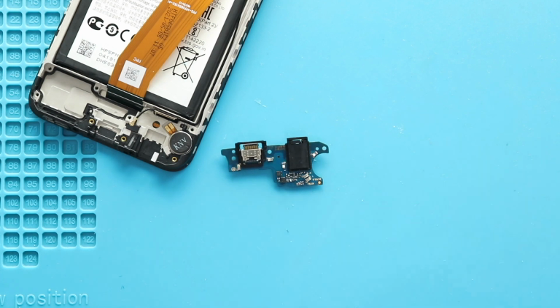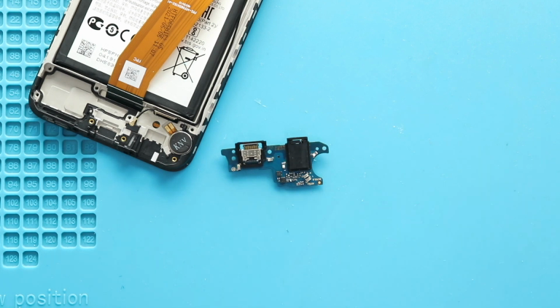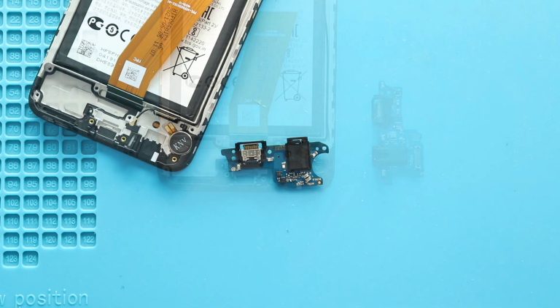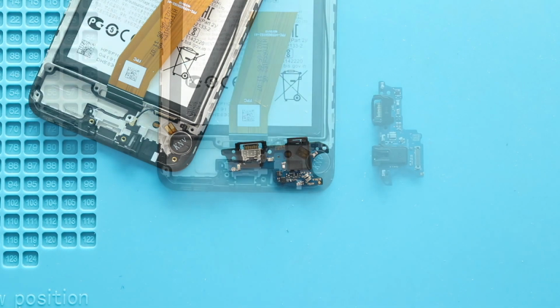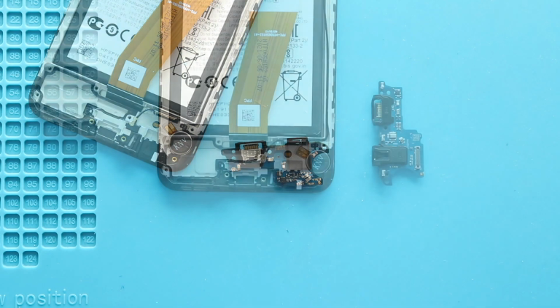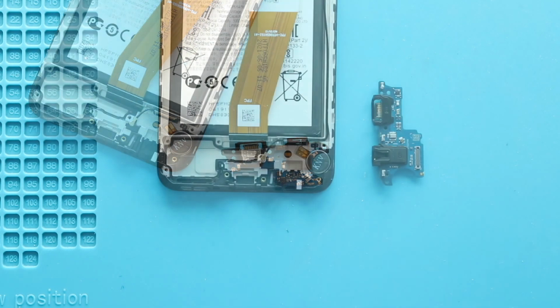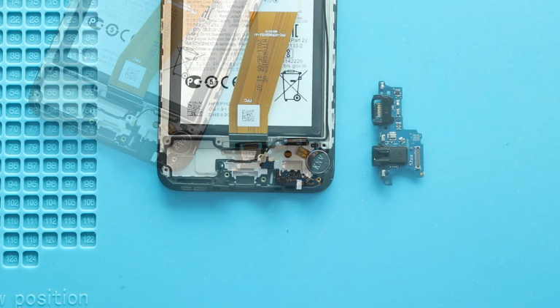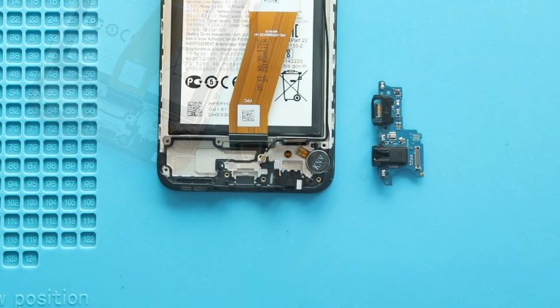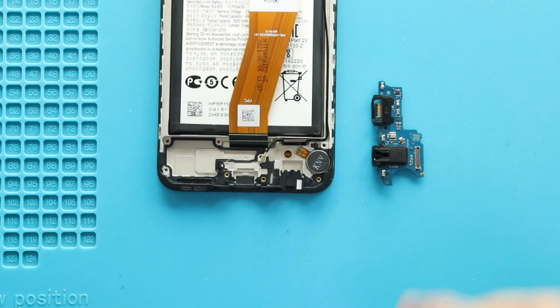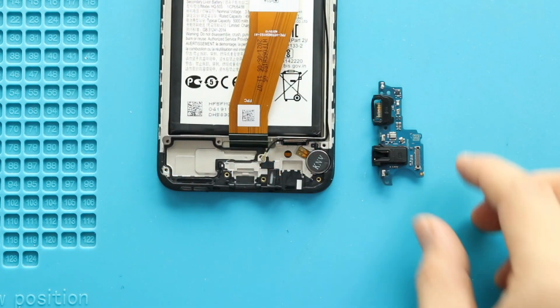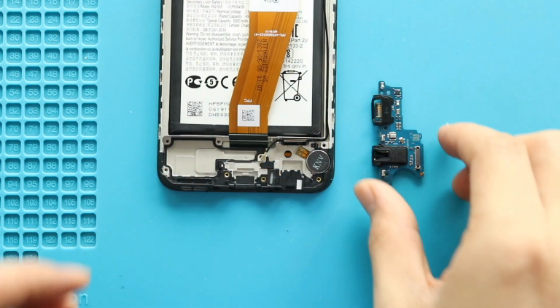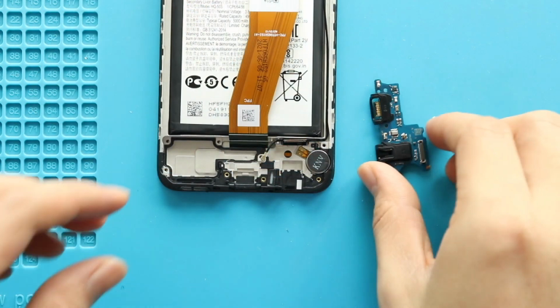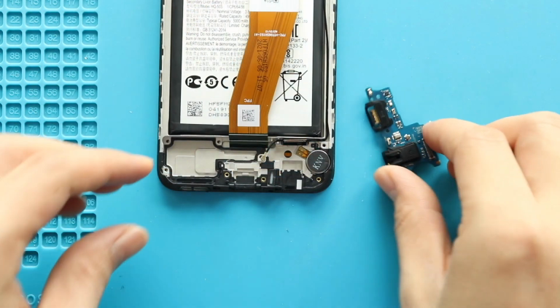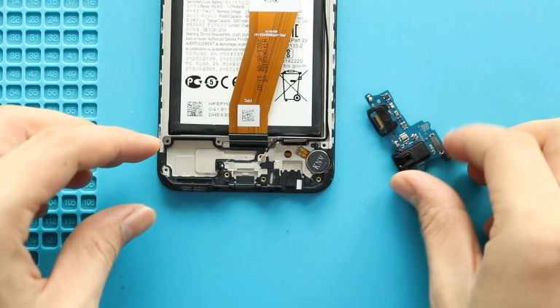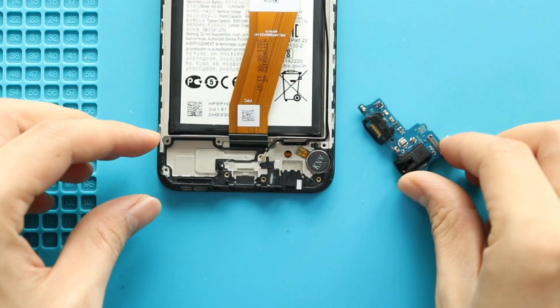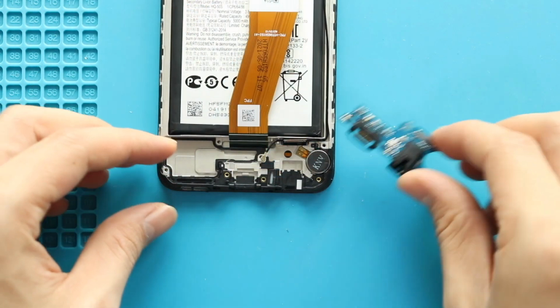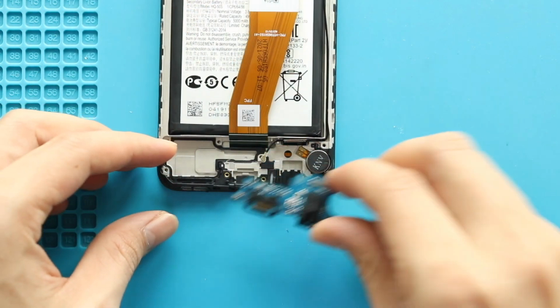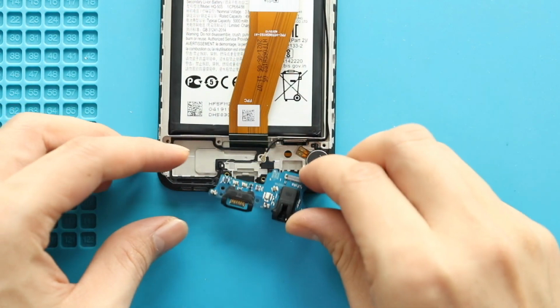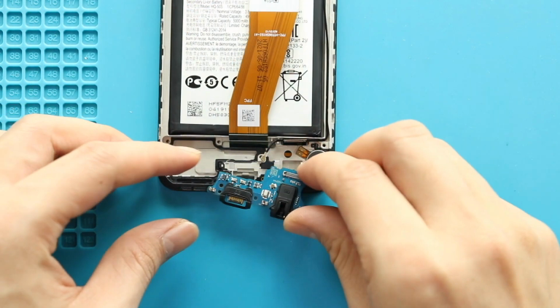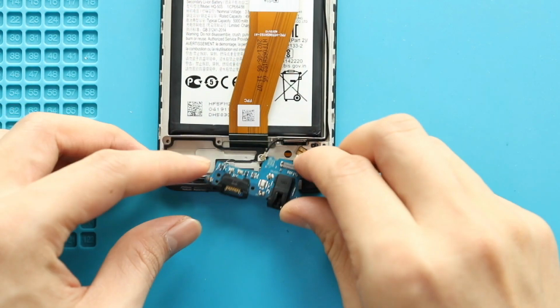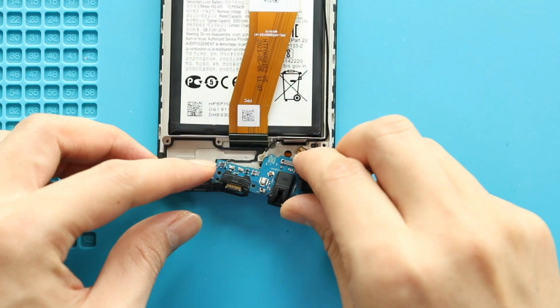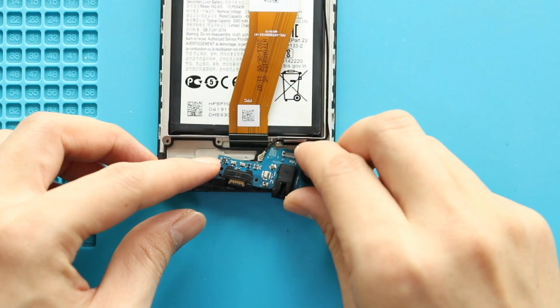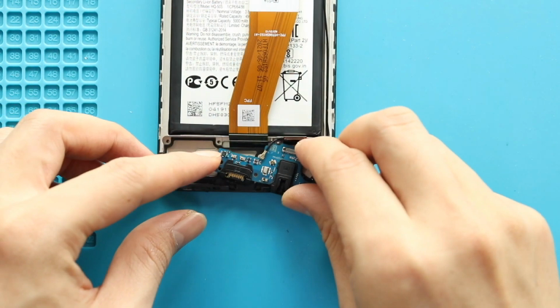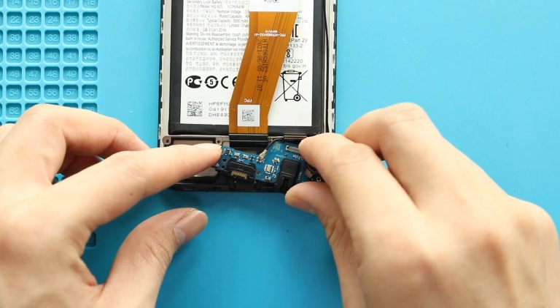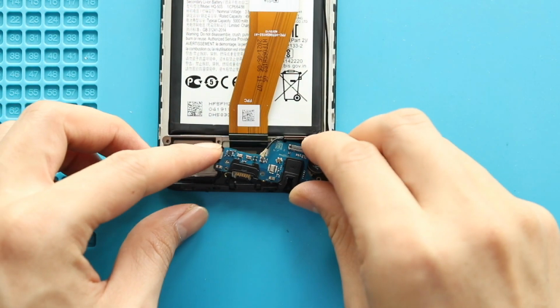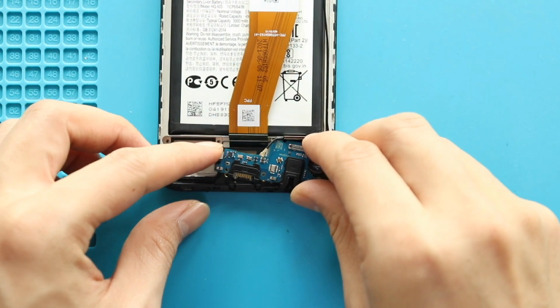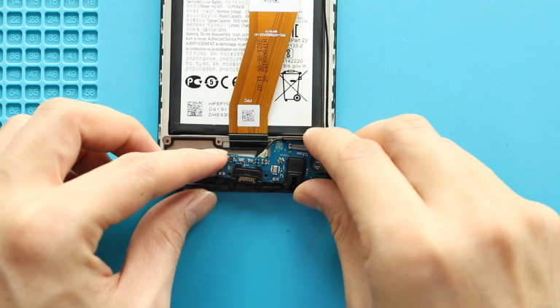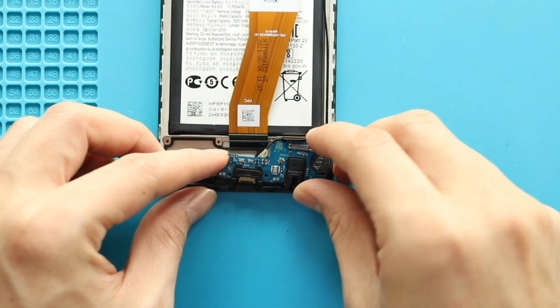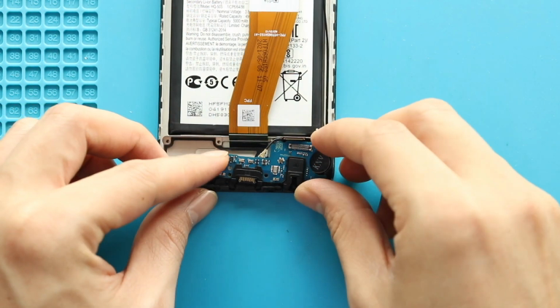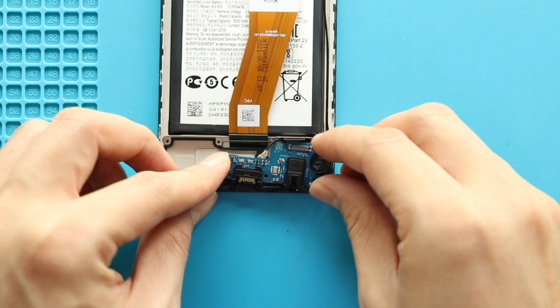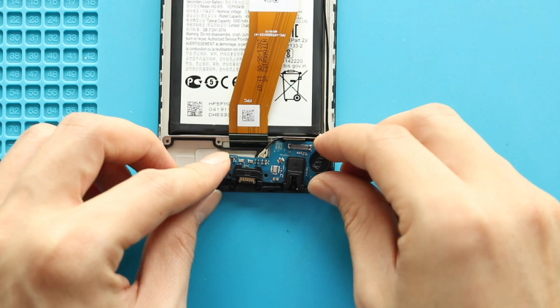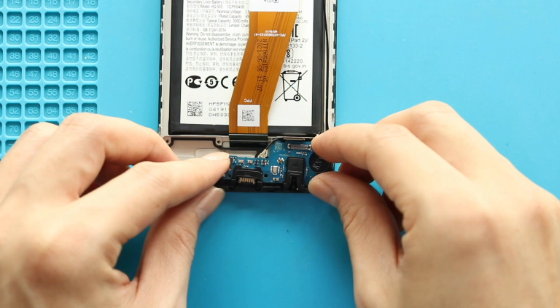Next, place the new charging port board in the body. And then secure the antenna head and the LCD plug.